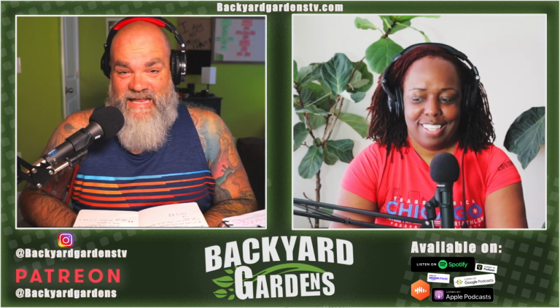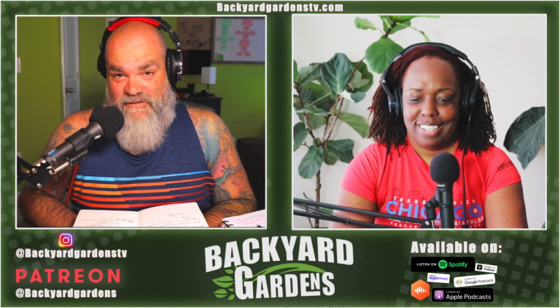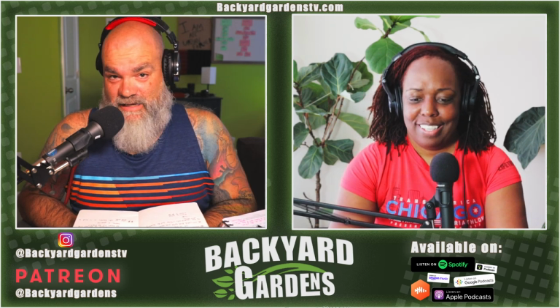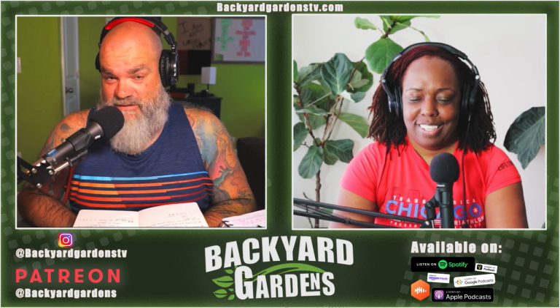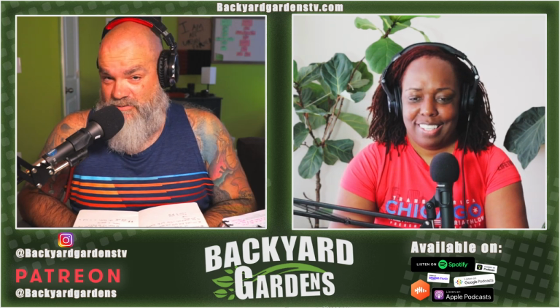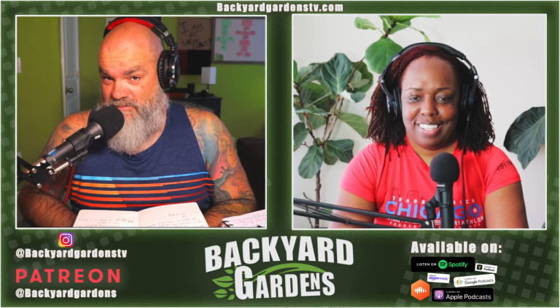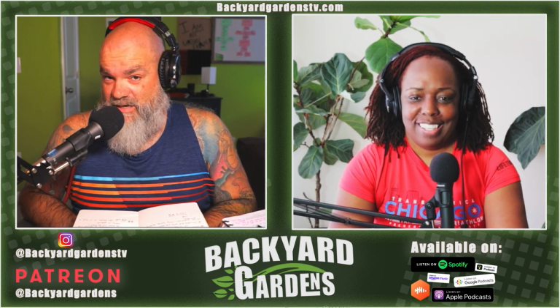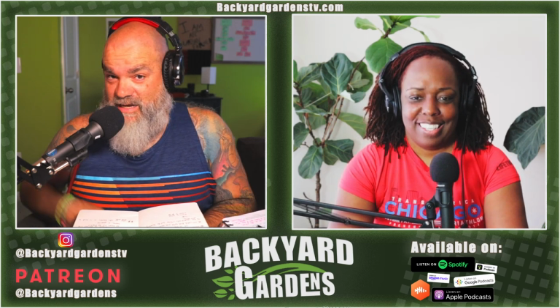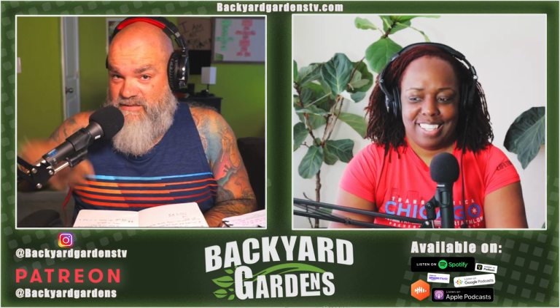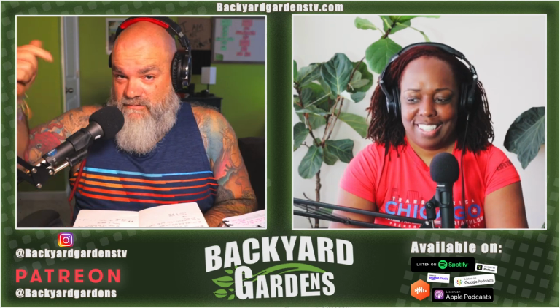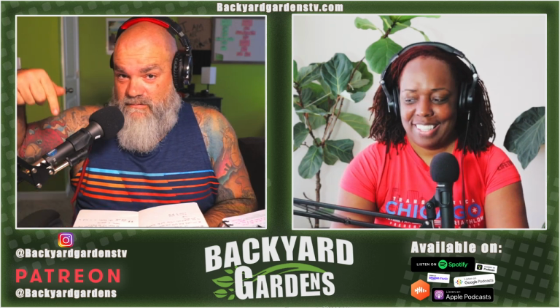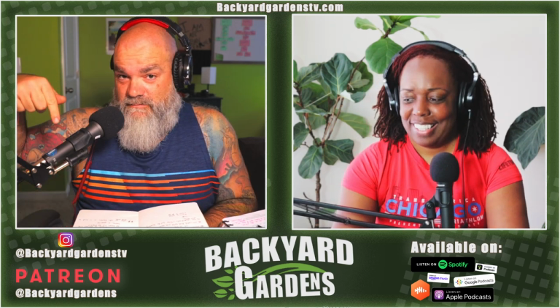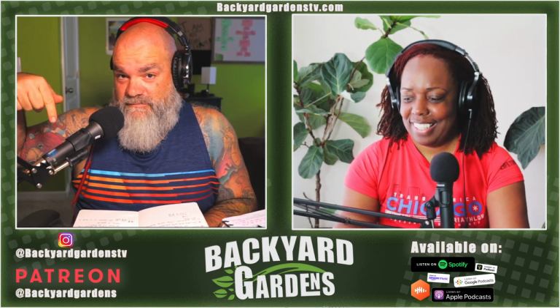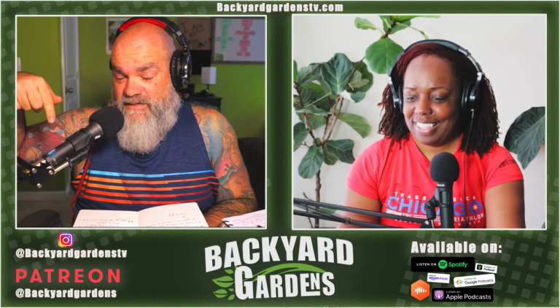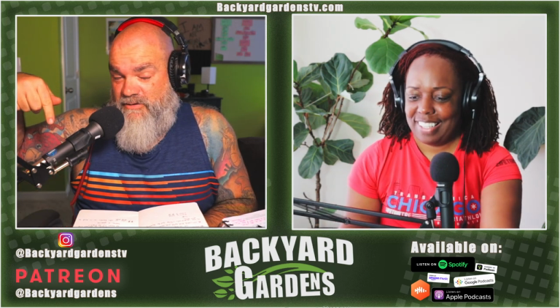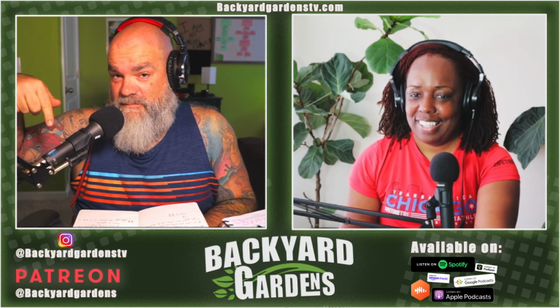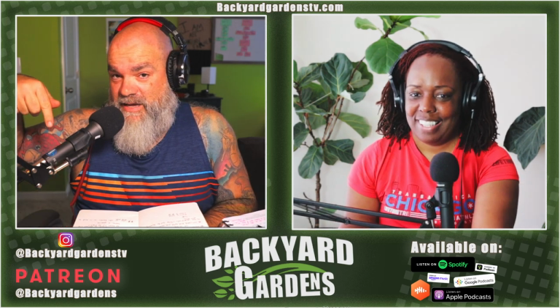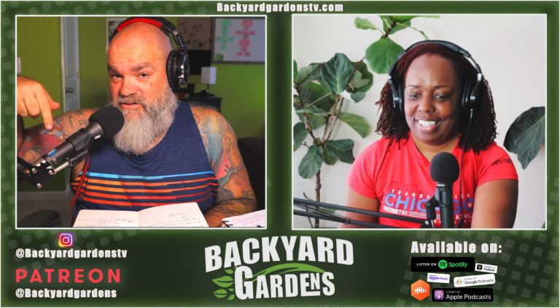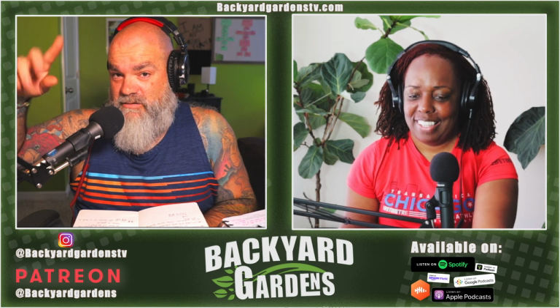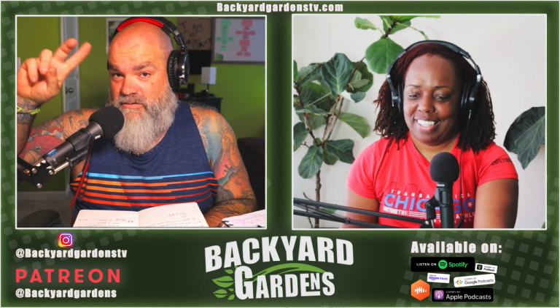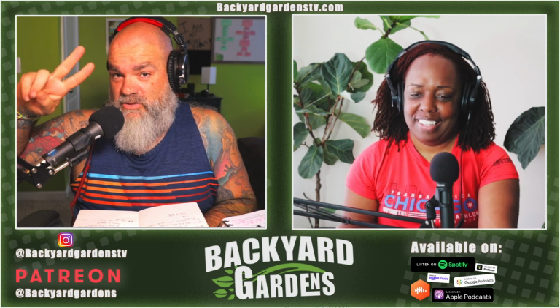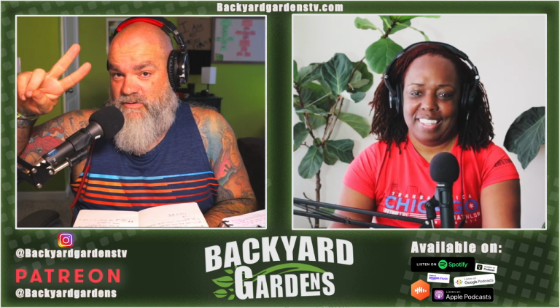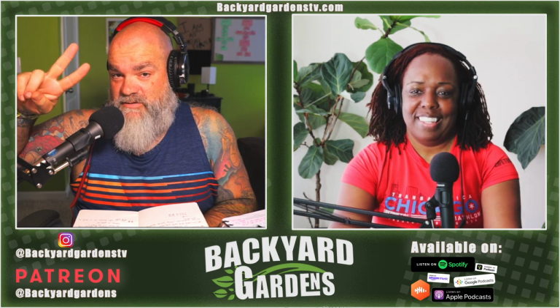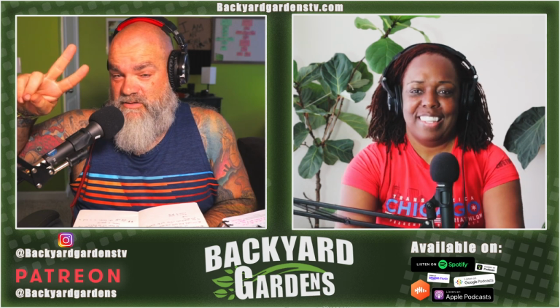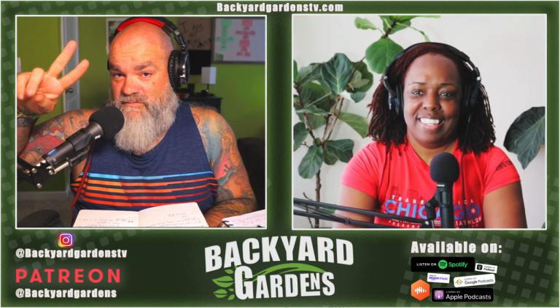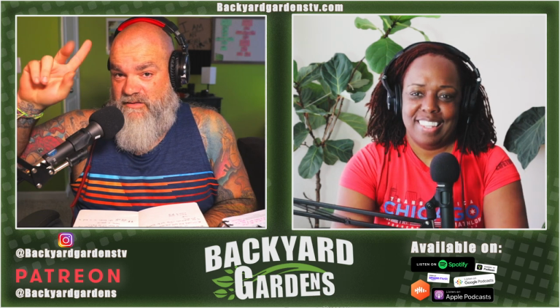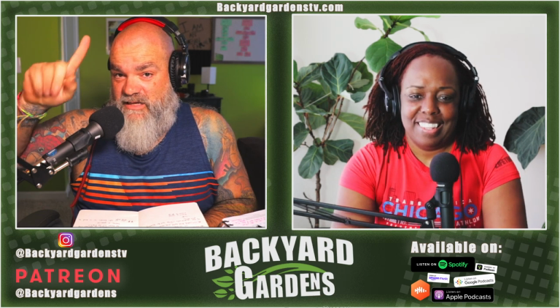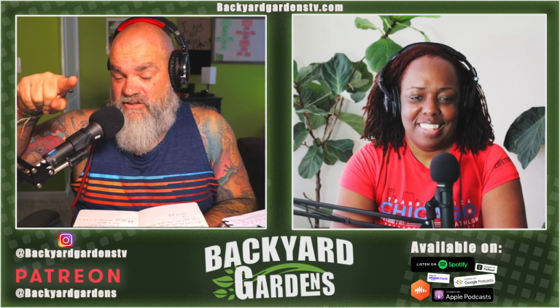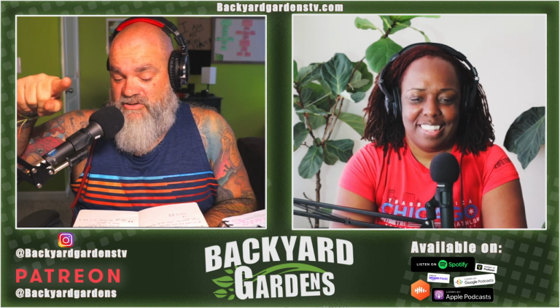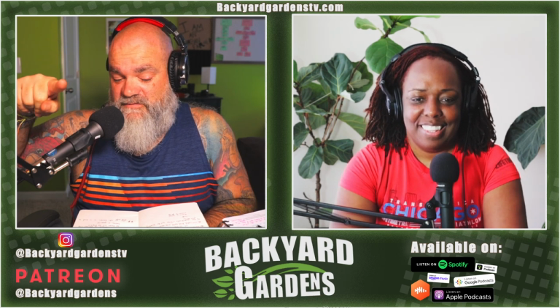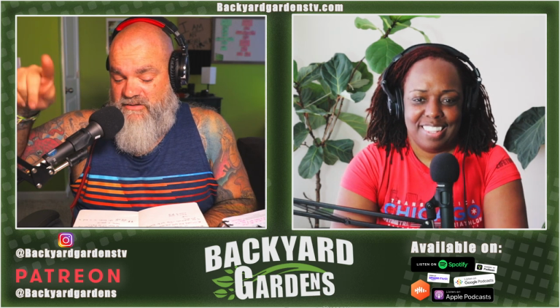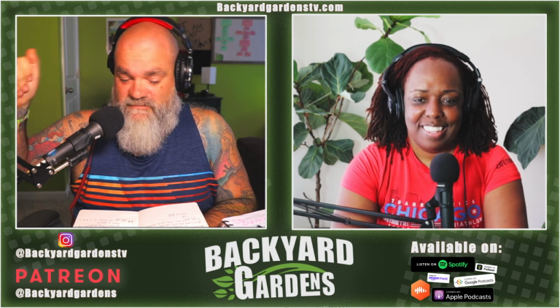And if you would like to support the podcast, link below — Patreon — two episodes a month, exclusive to you.